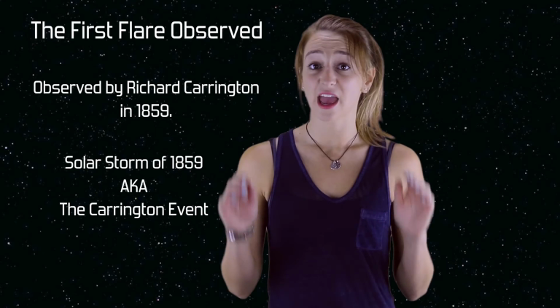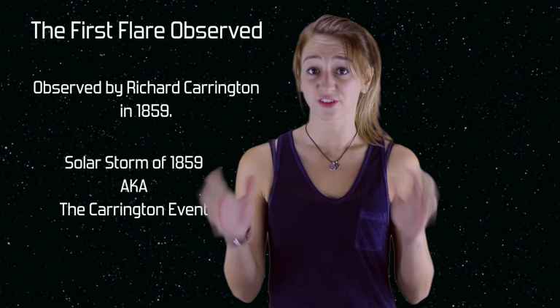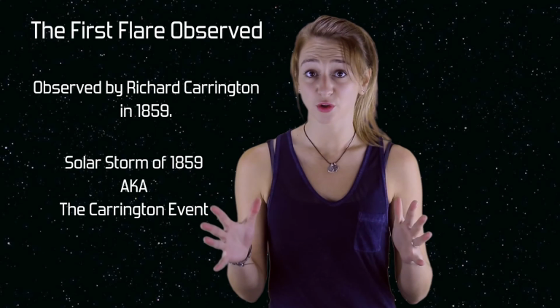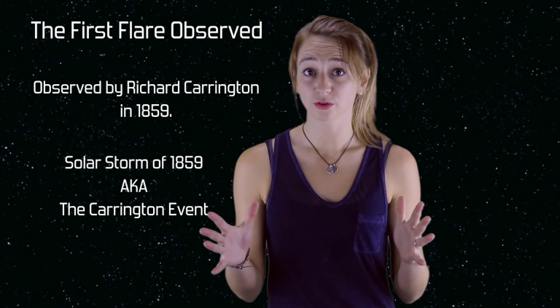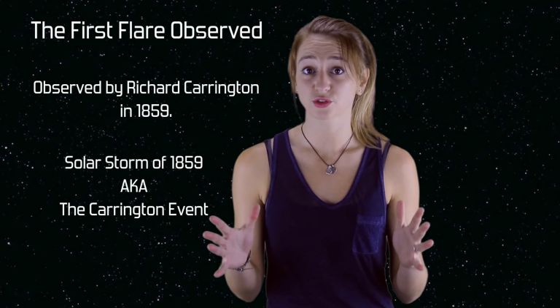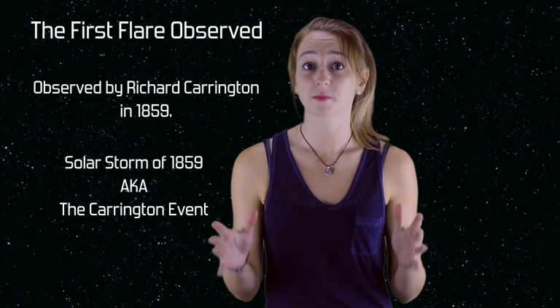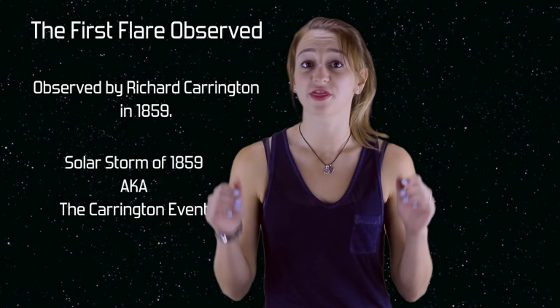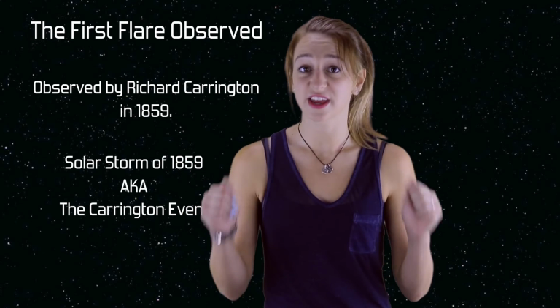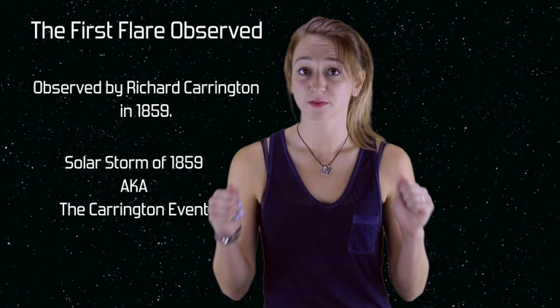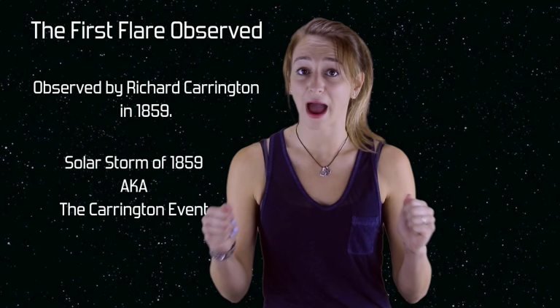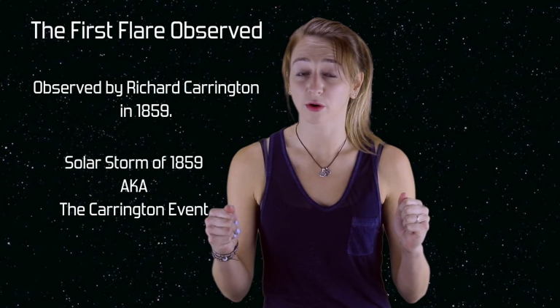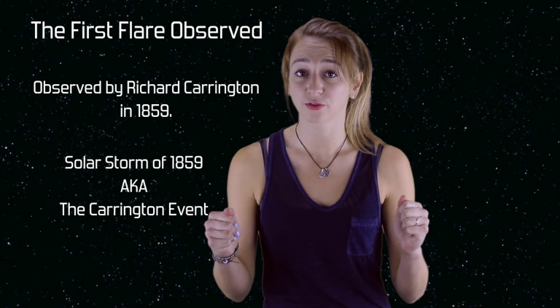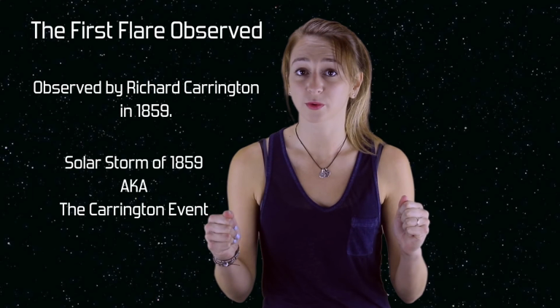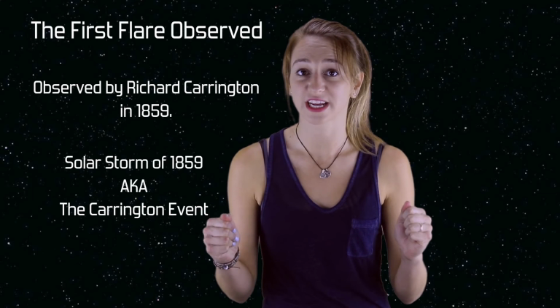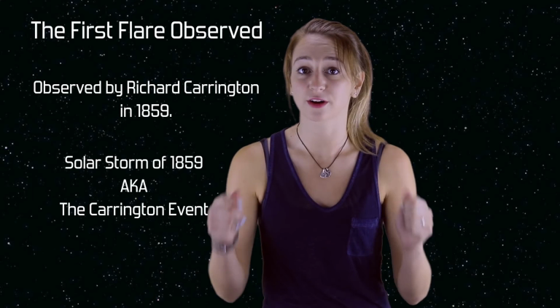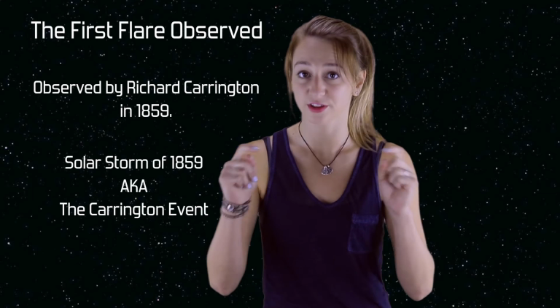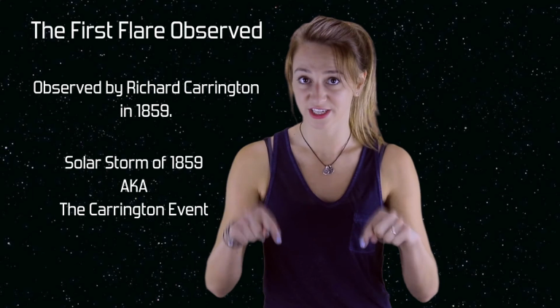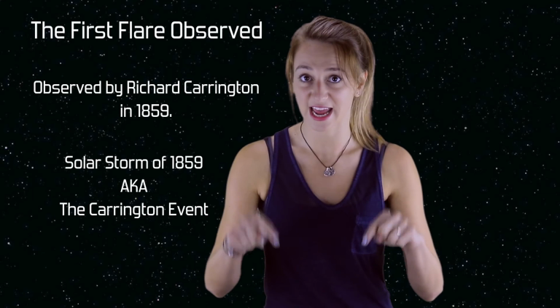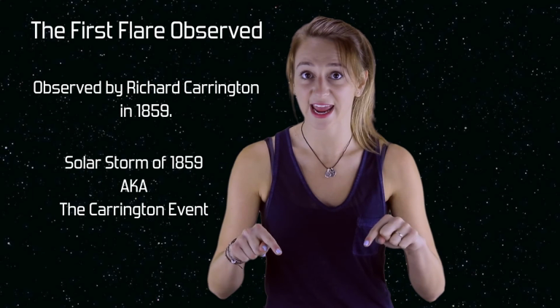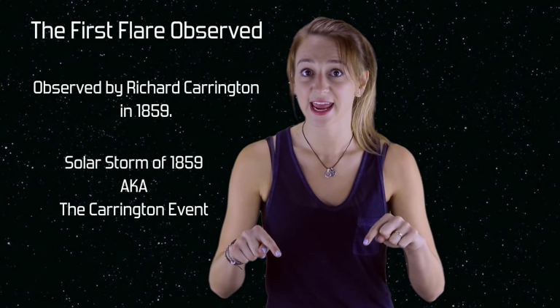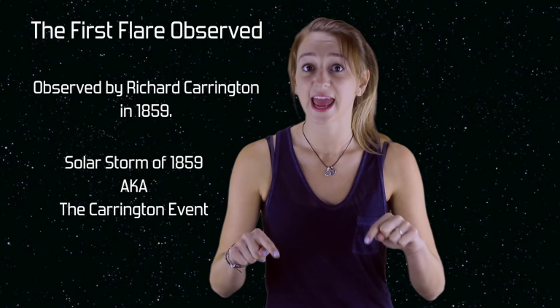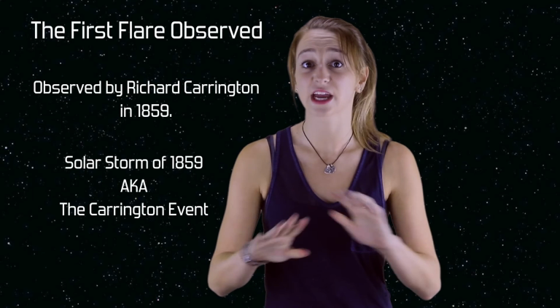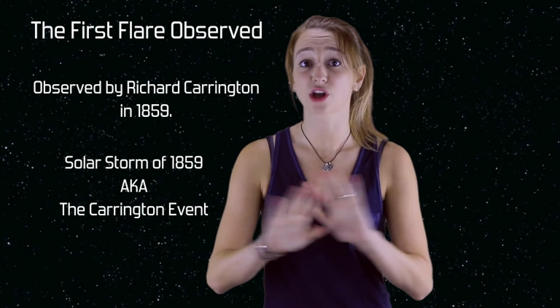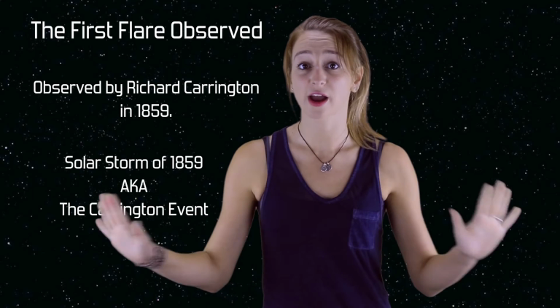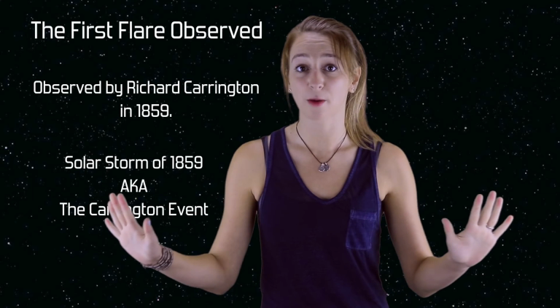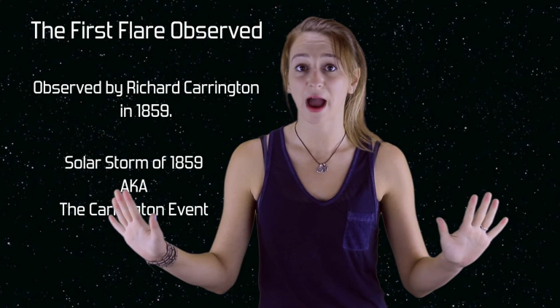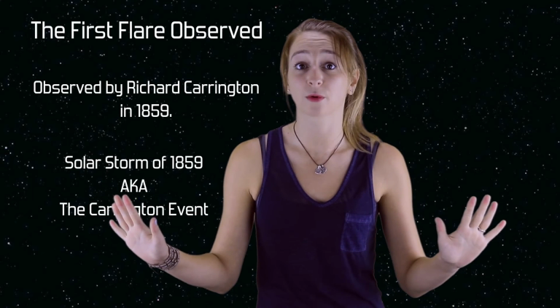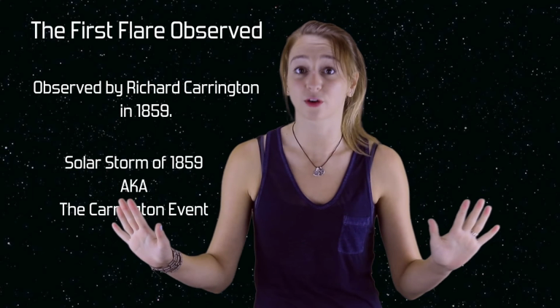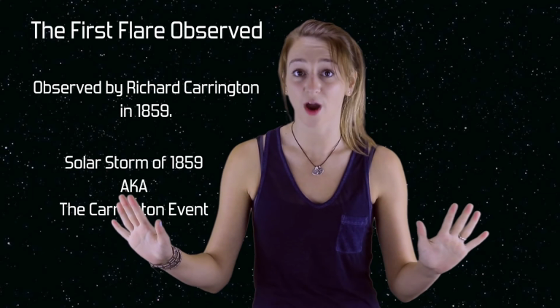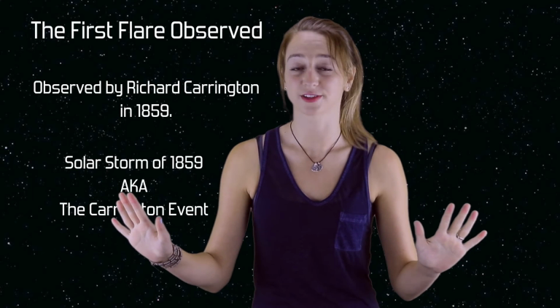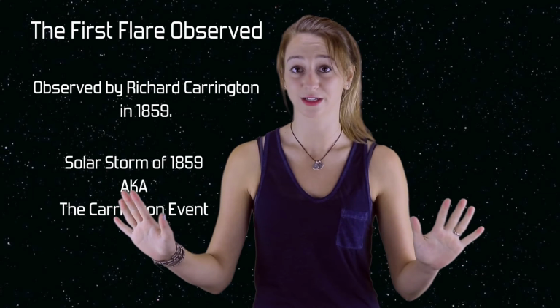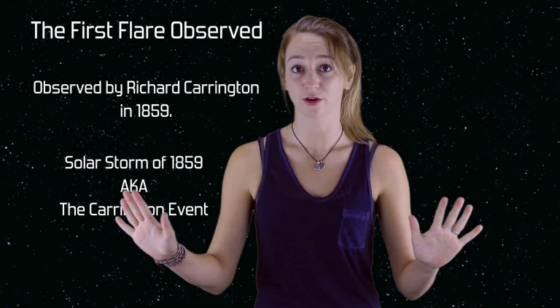If a solar storm this powerful were to hit Earth today, it could knock out power across the globe.